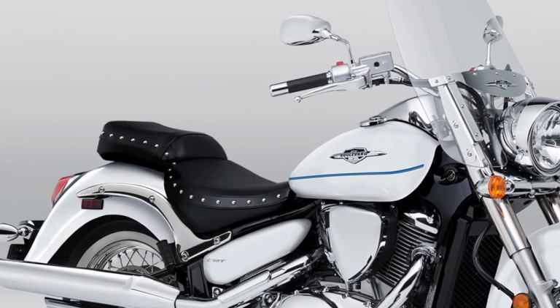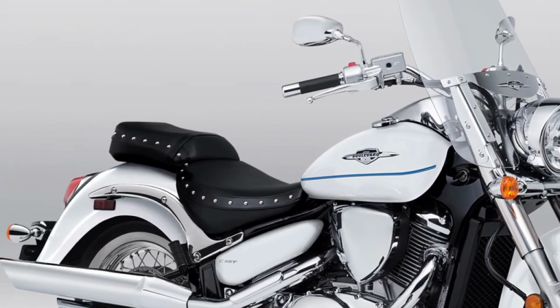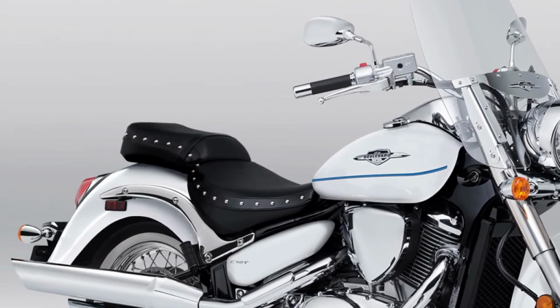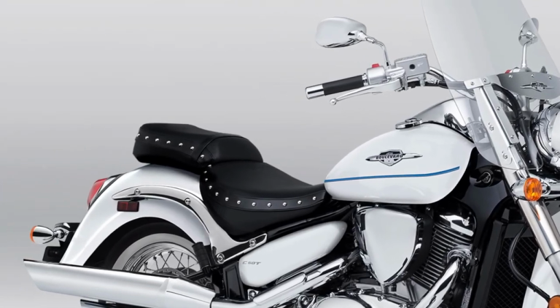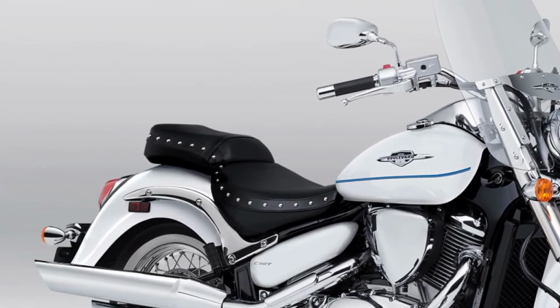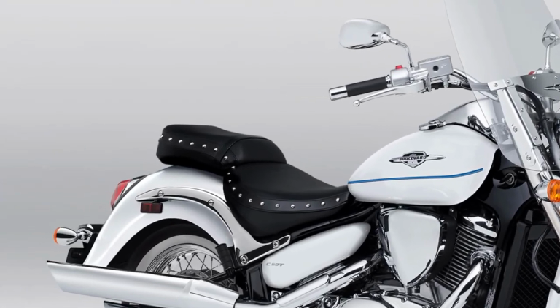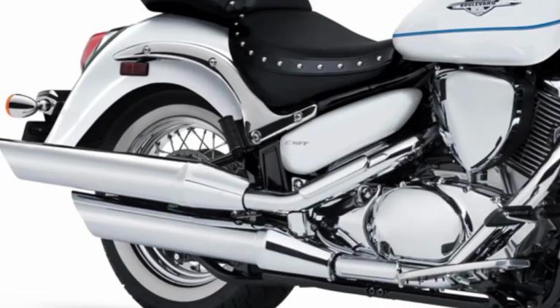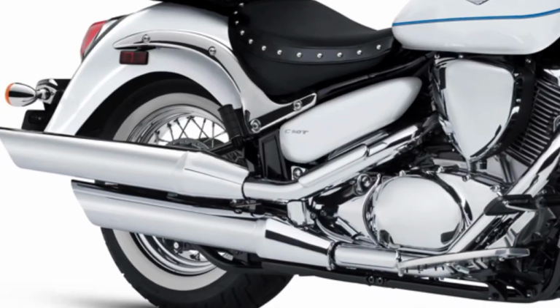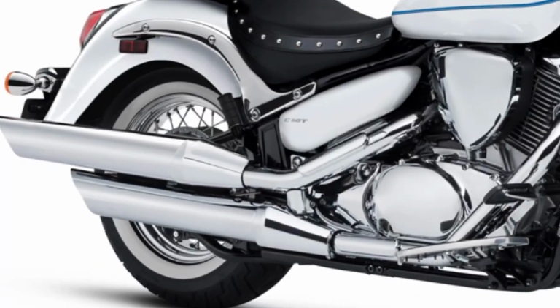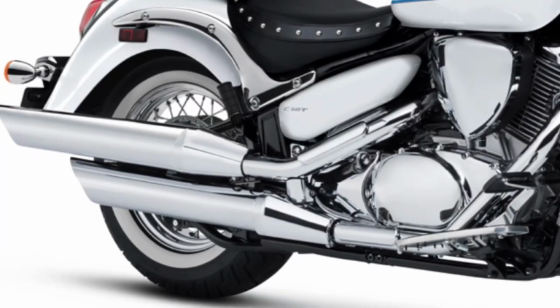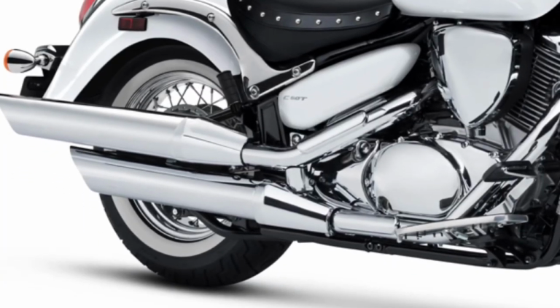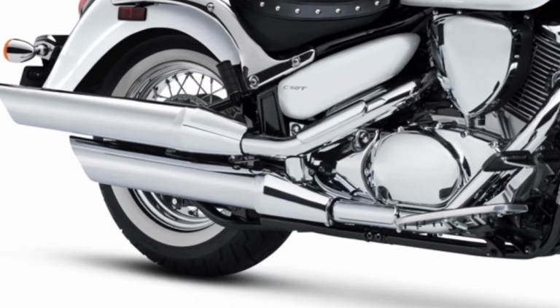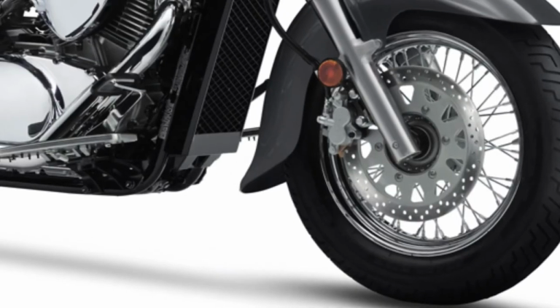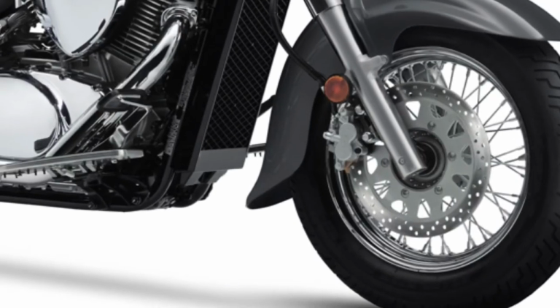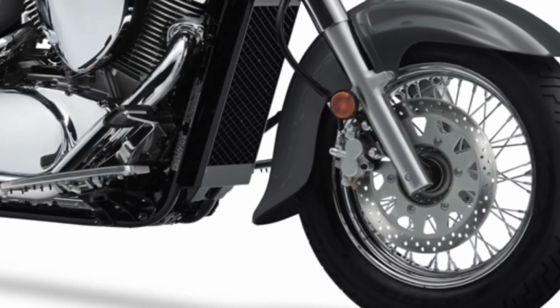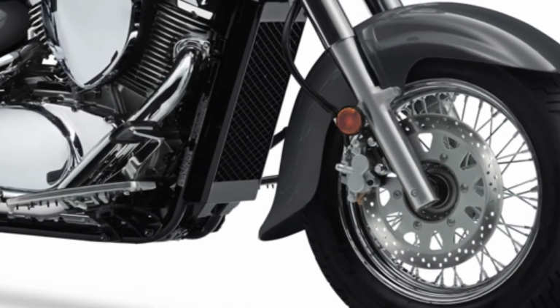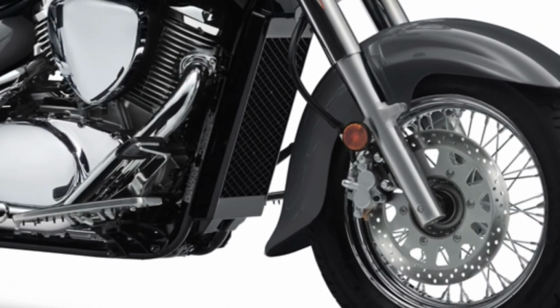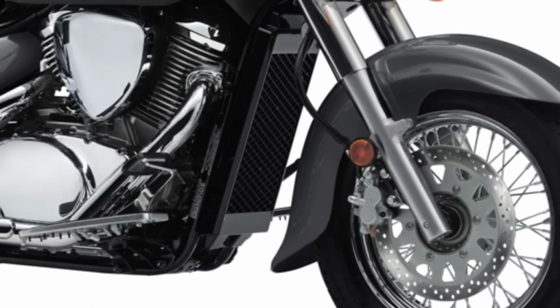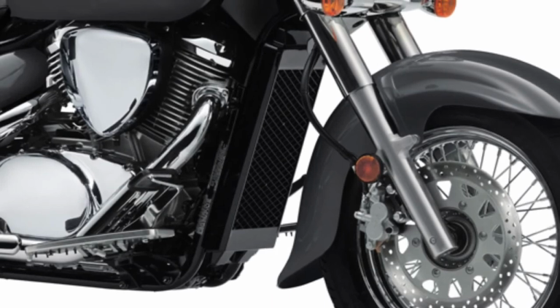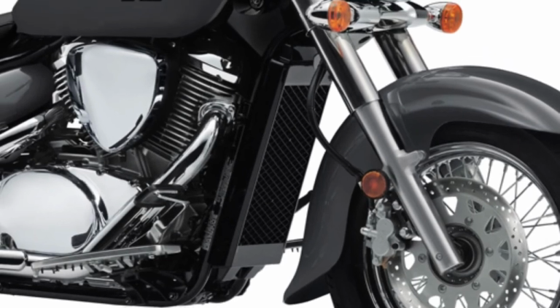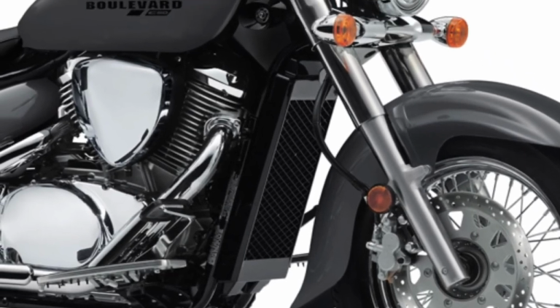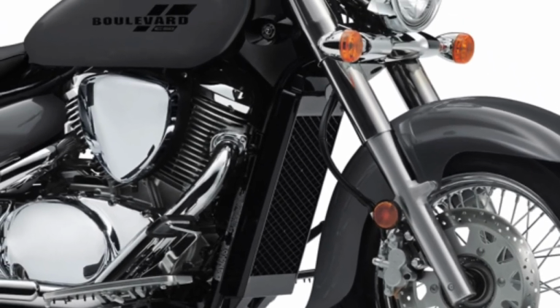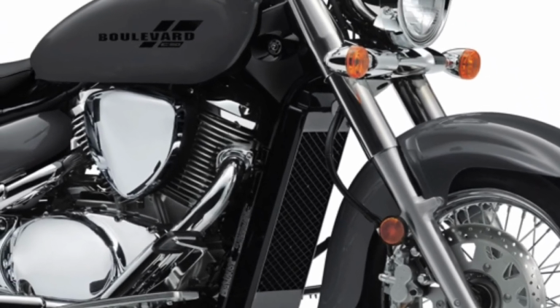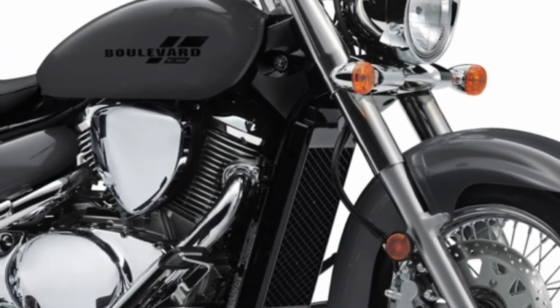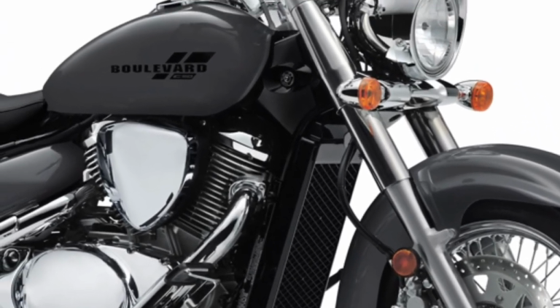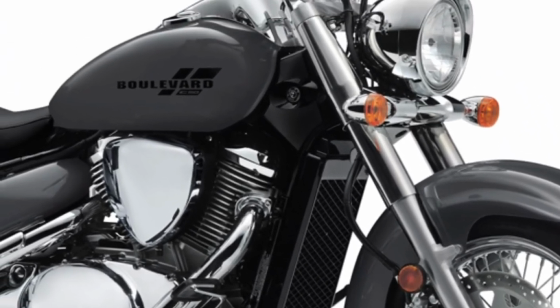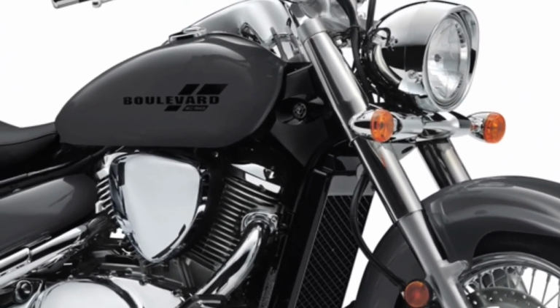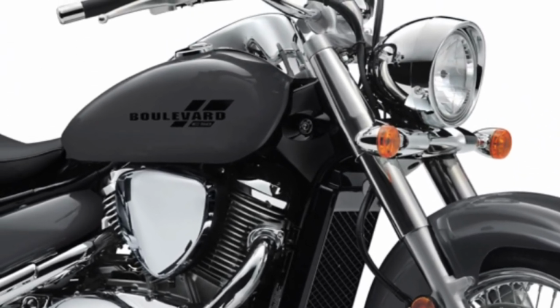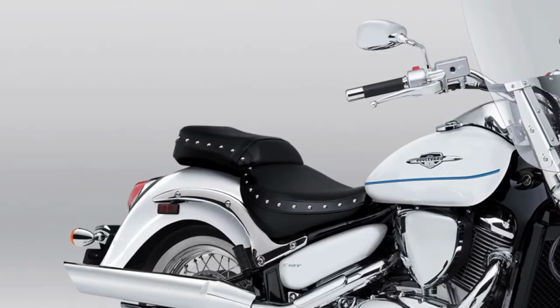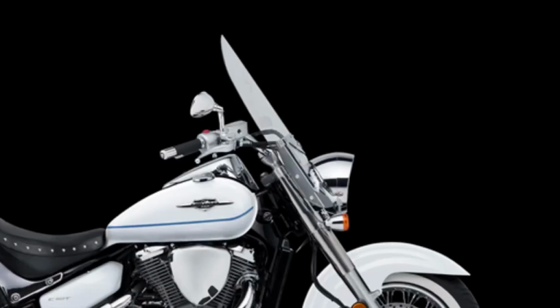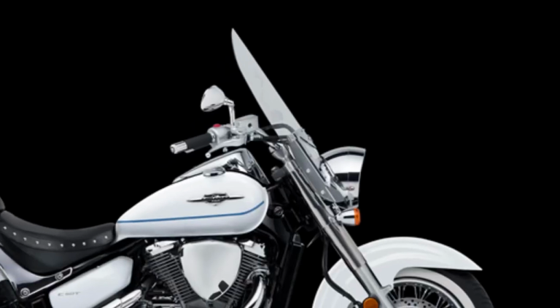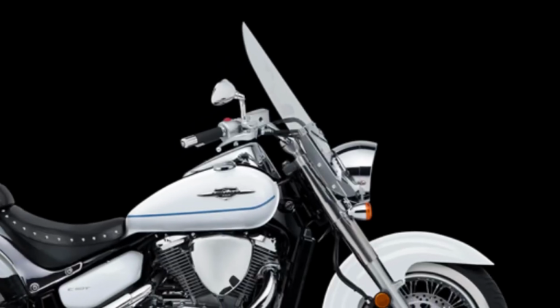This engine setup is designed to provide a balanced mix of low-end torque for relaxed cruising and enough power for spirited acceleration when needed.